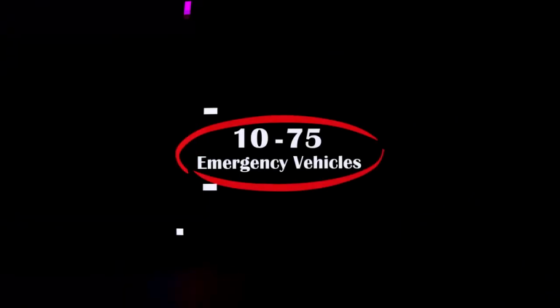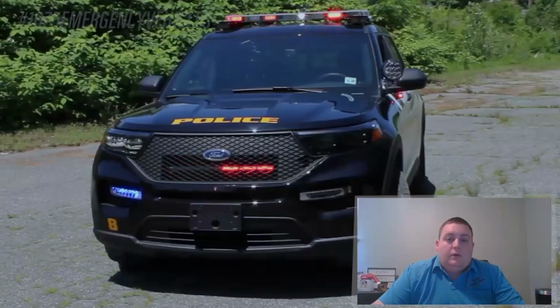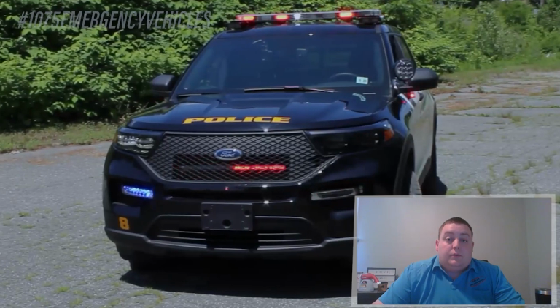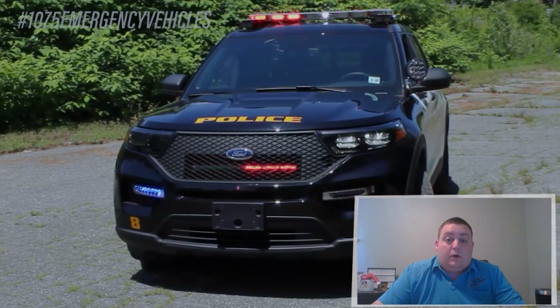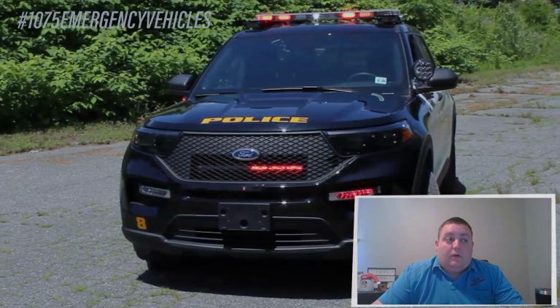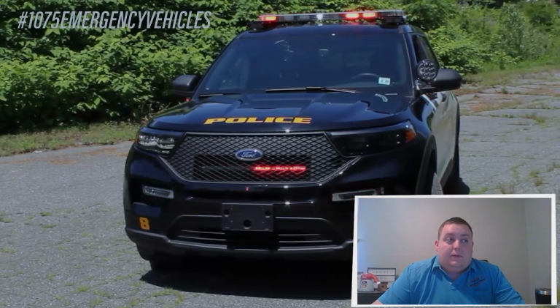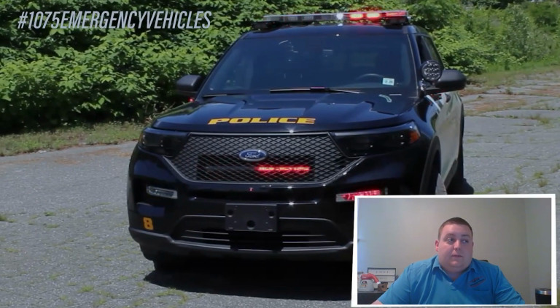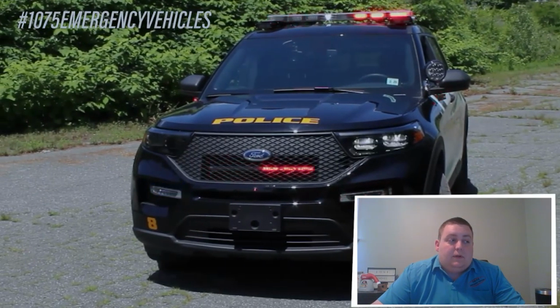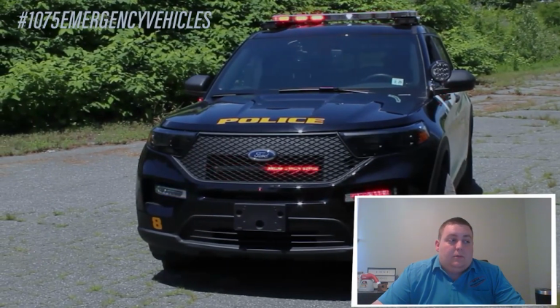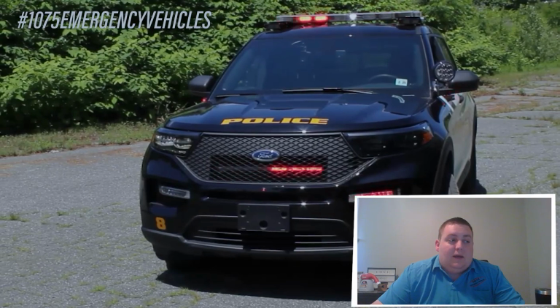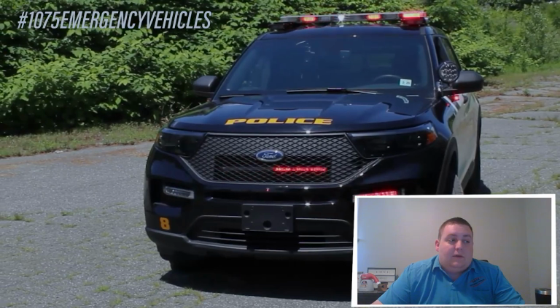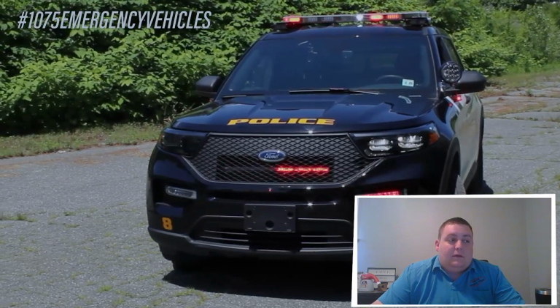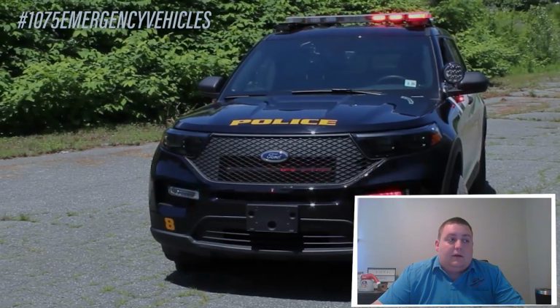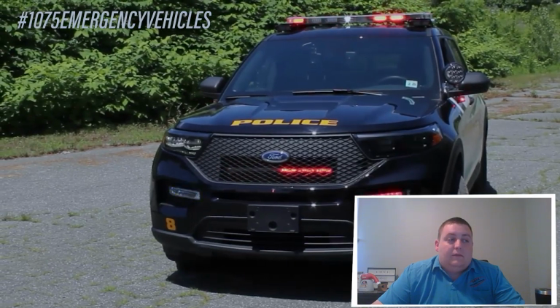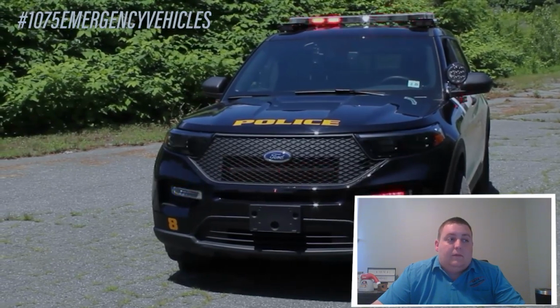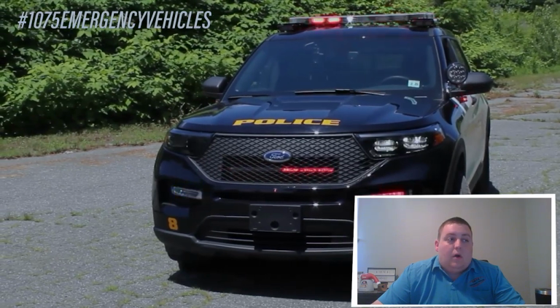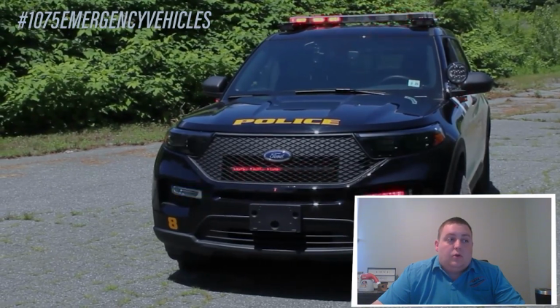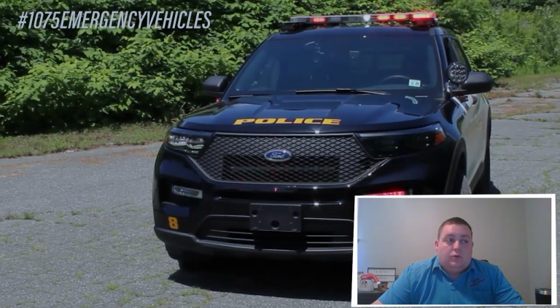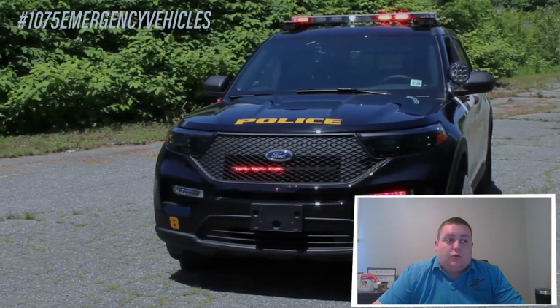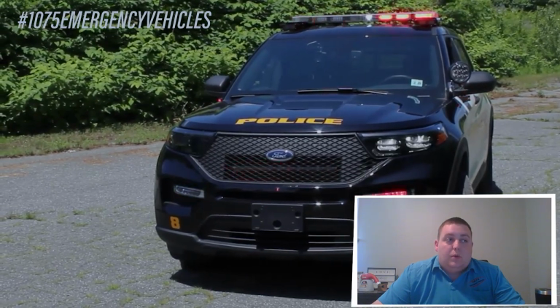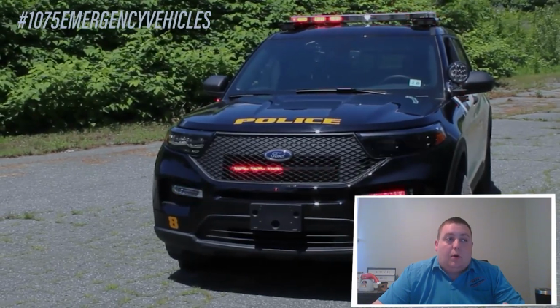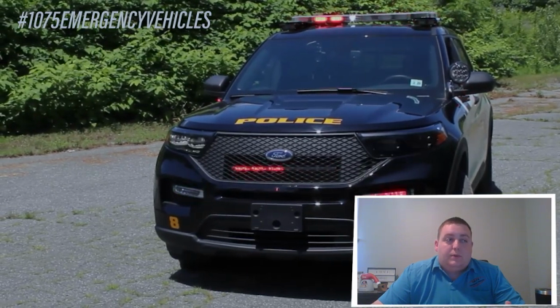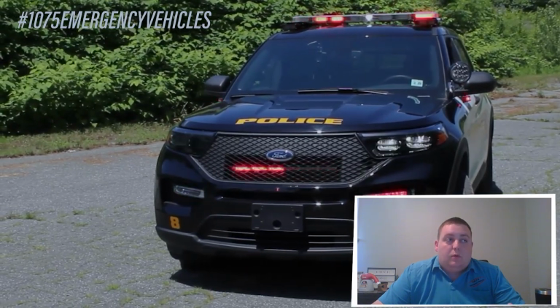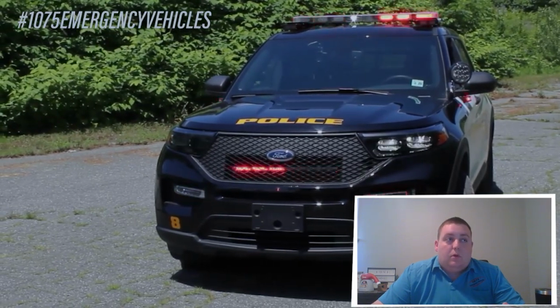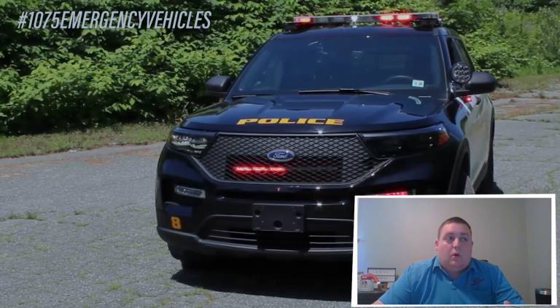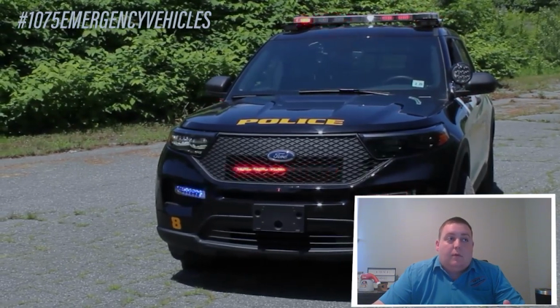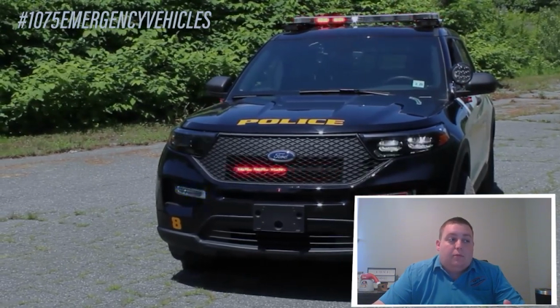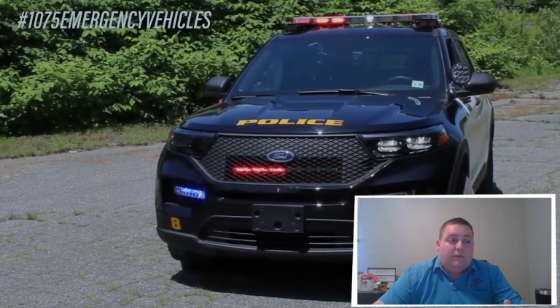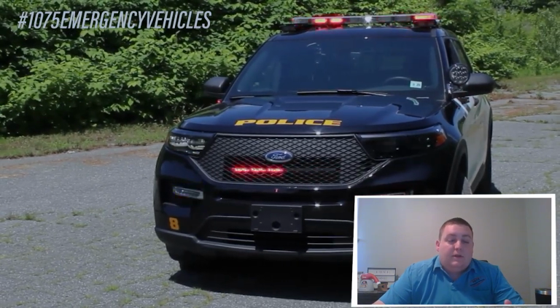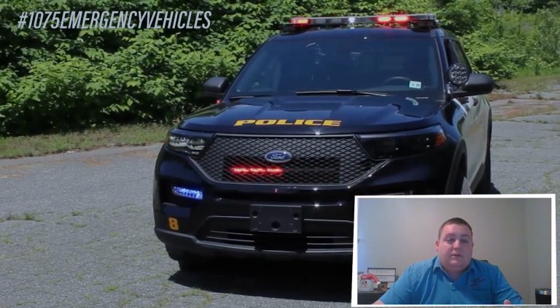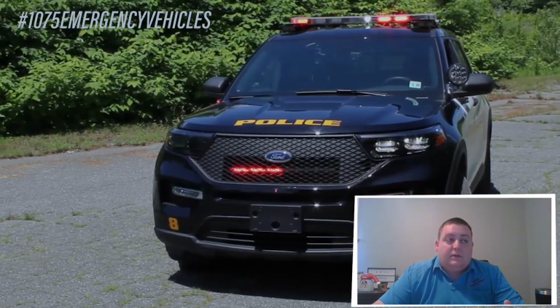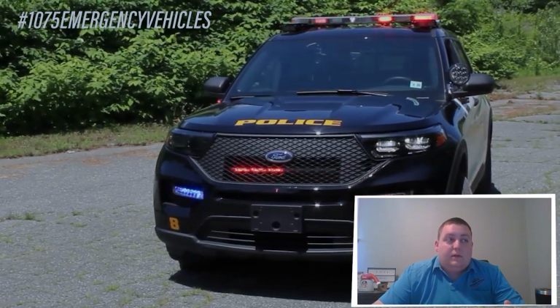Starting off with this vehicle, we have a lot of used repurposed equipment off a previous utility.